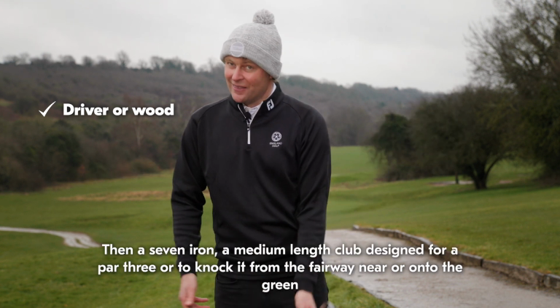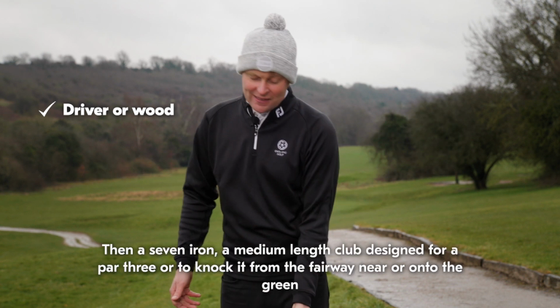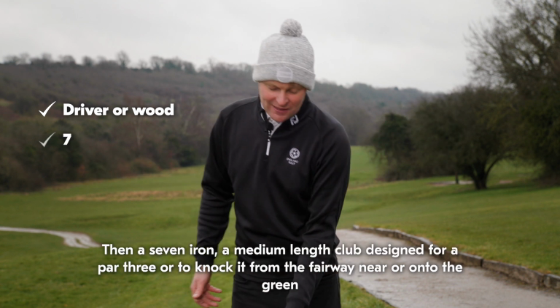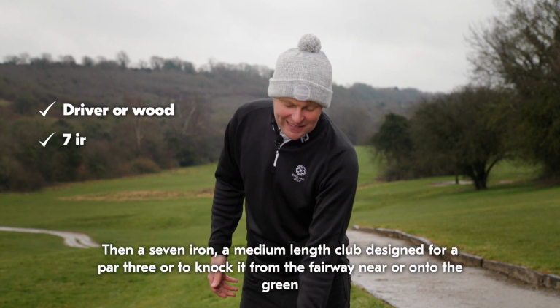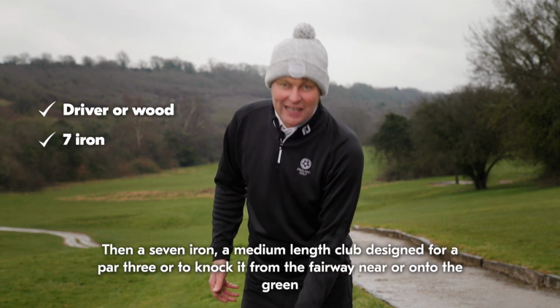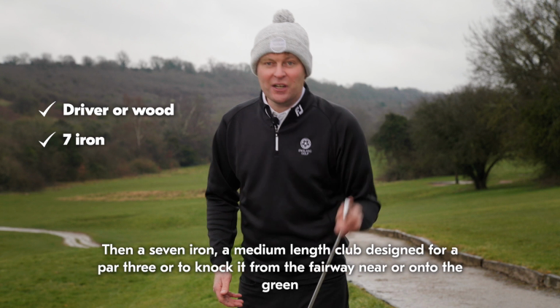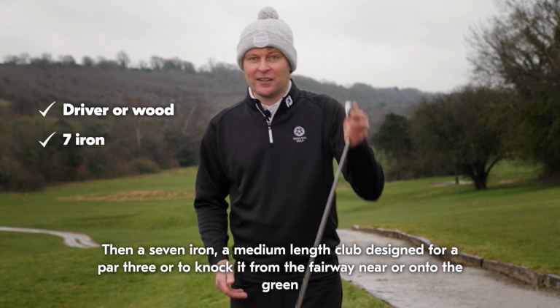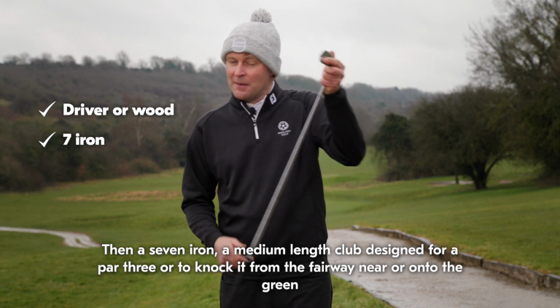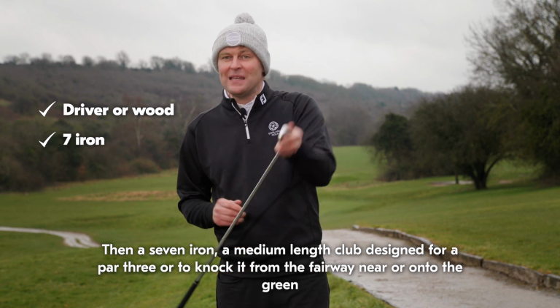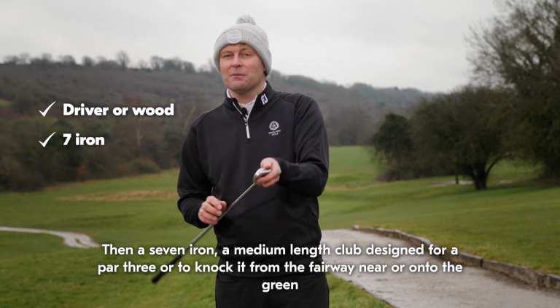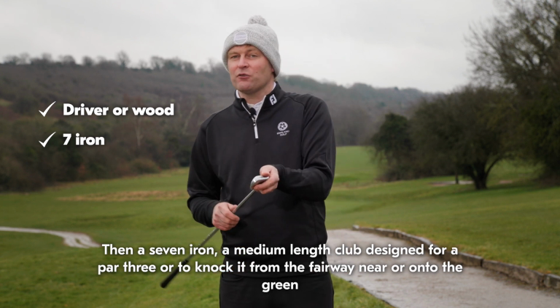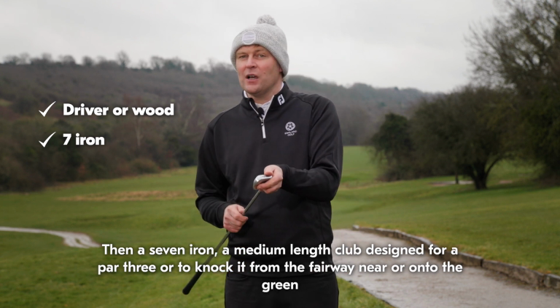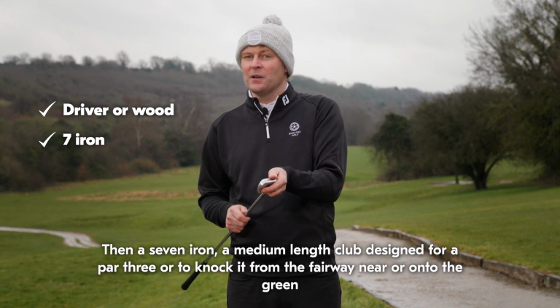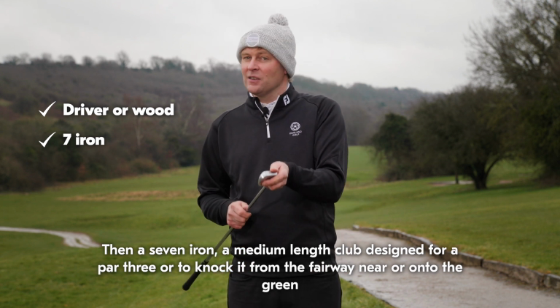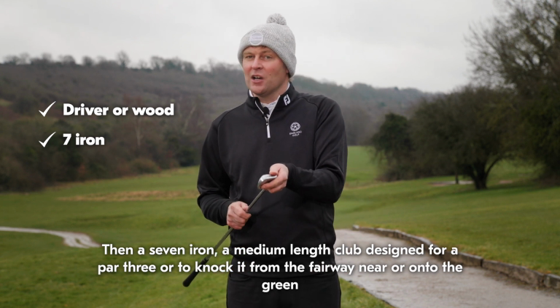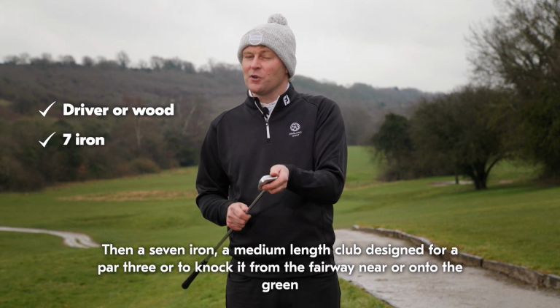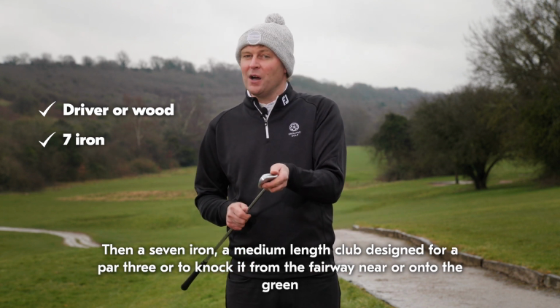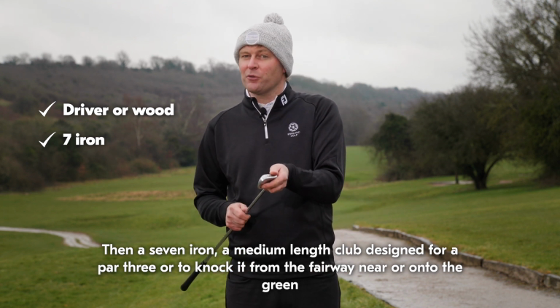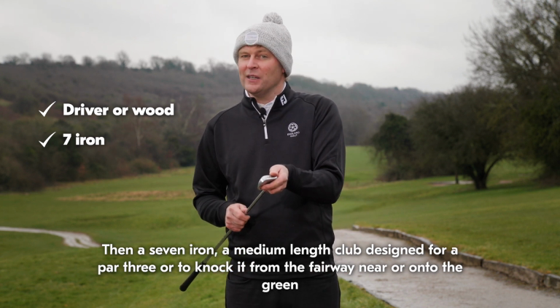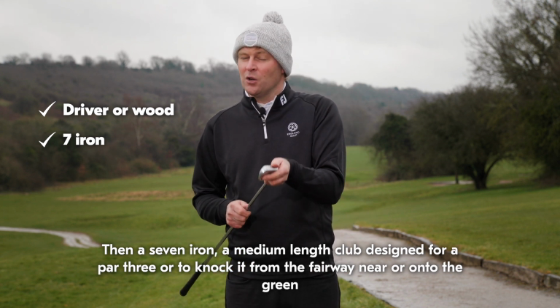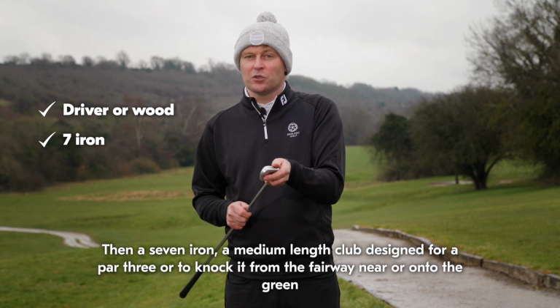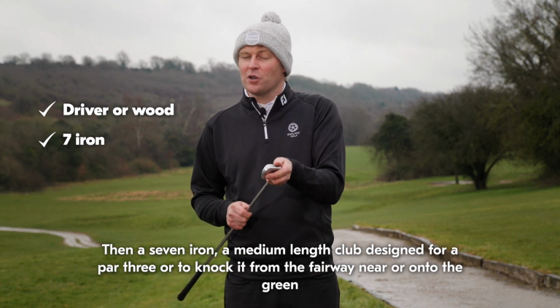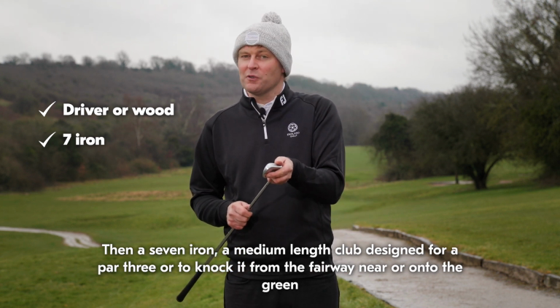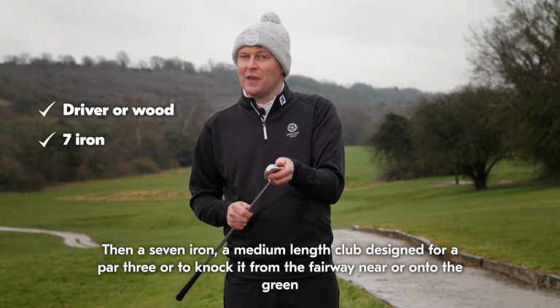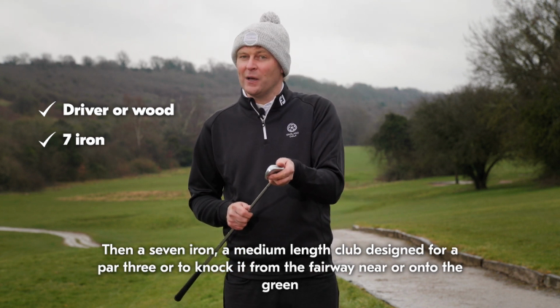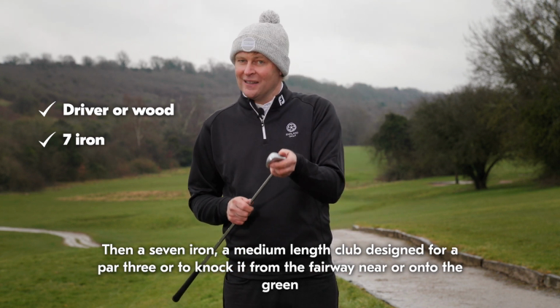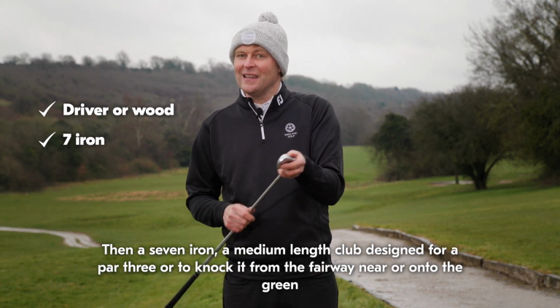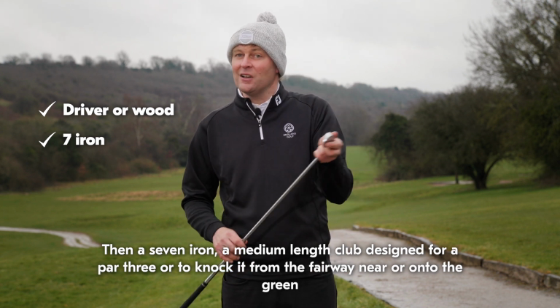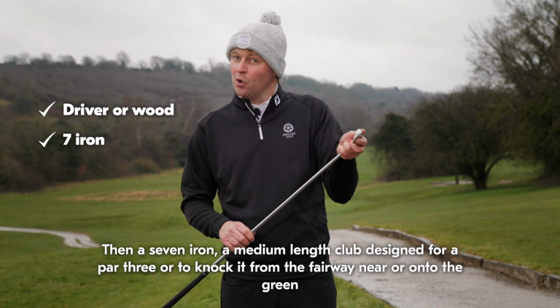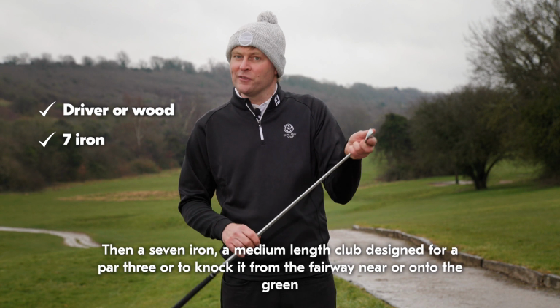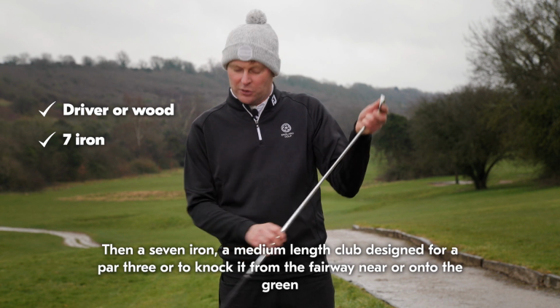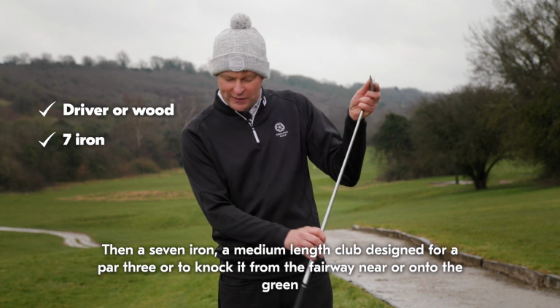Then a seven iron — a medium length club designed for a par three or to knock it from the fairway near or onto the green.